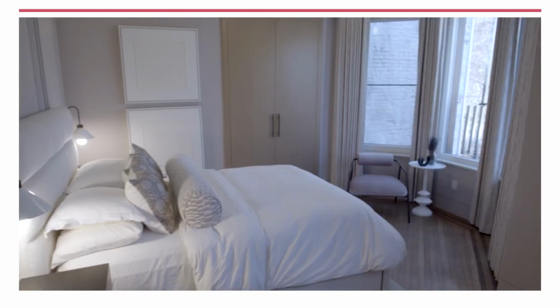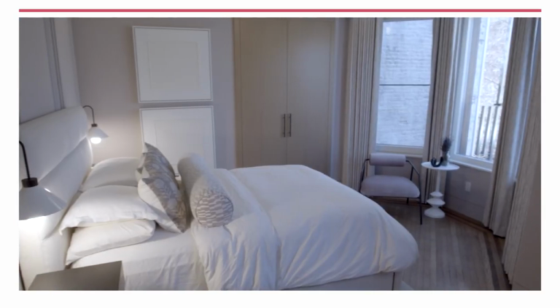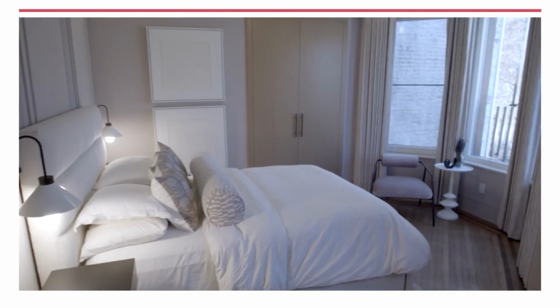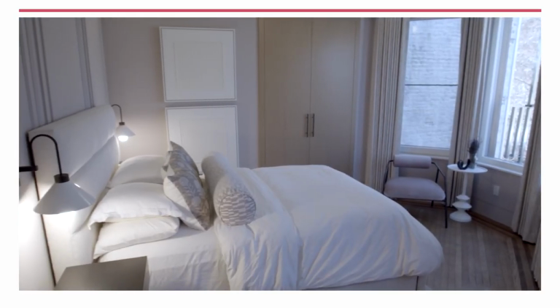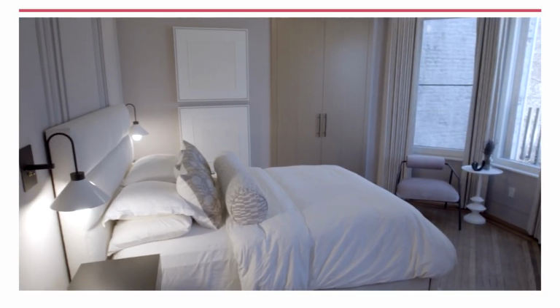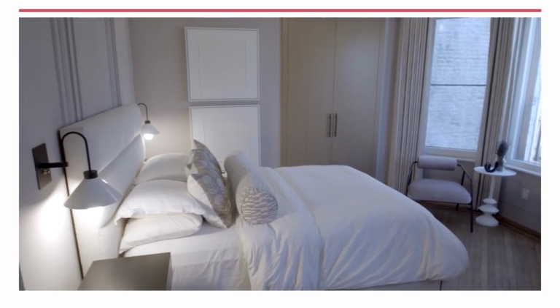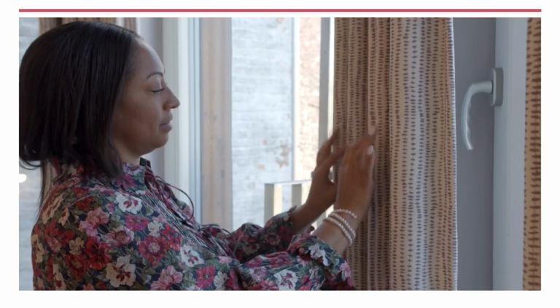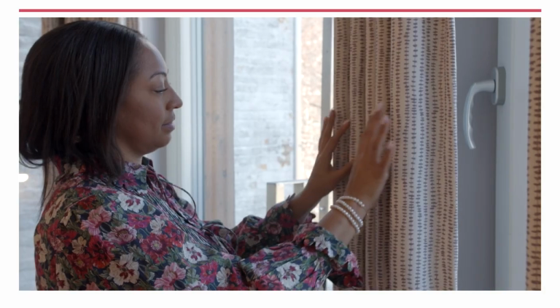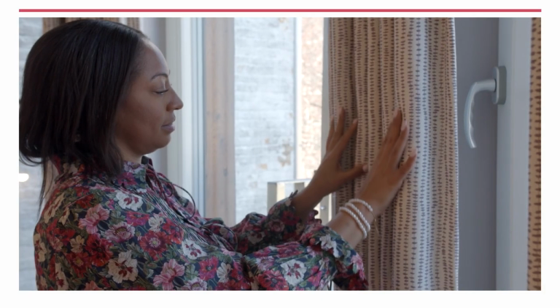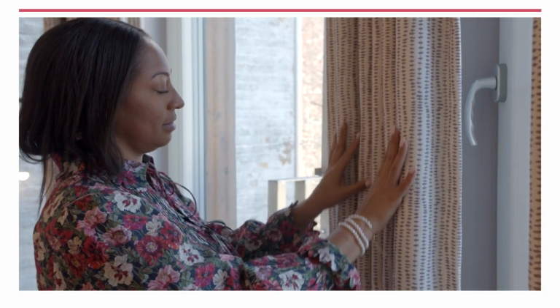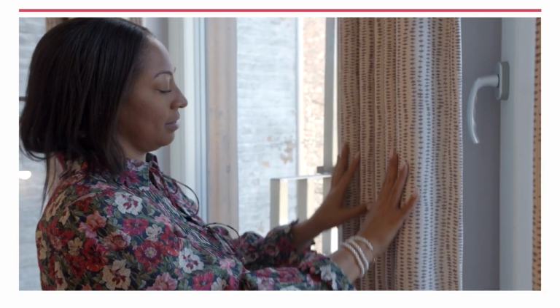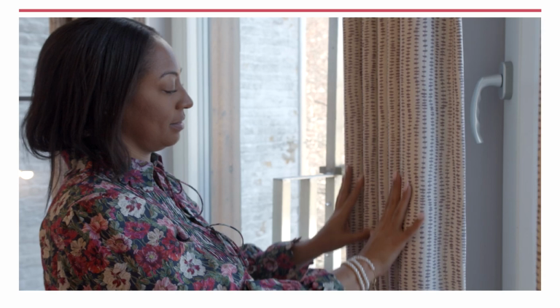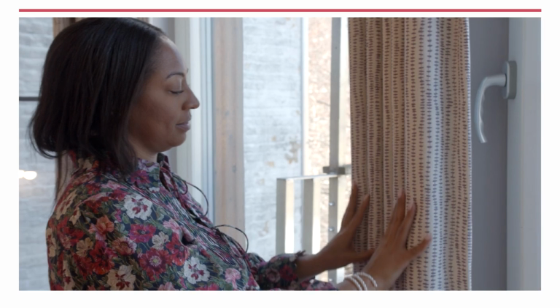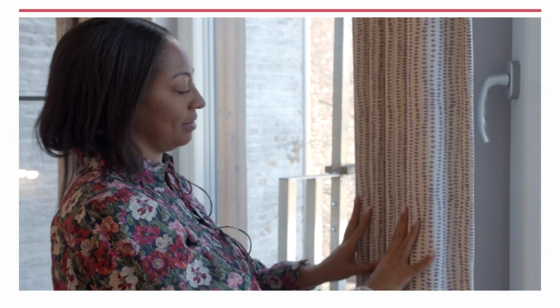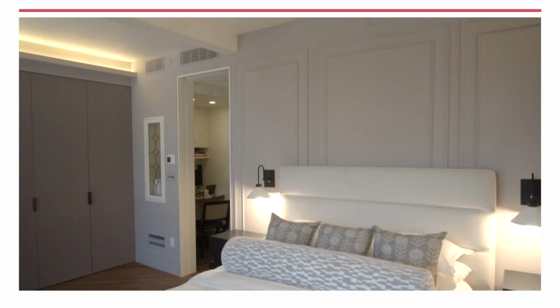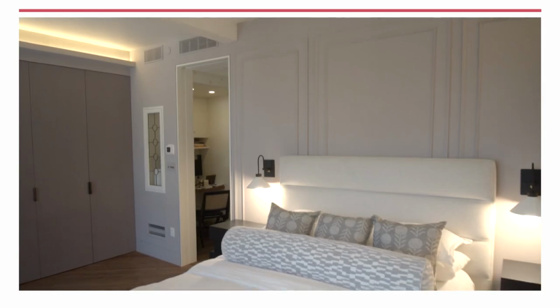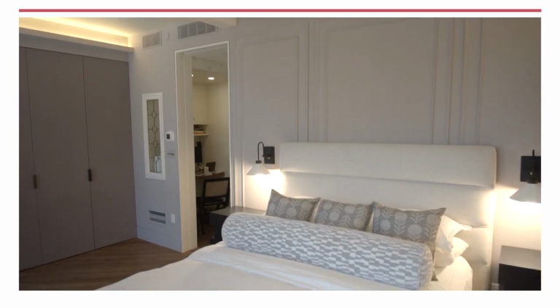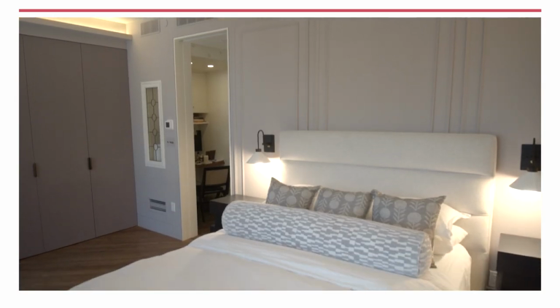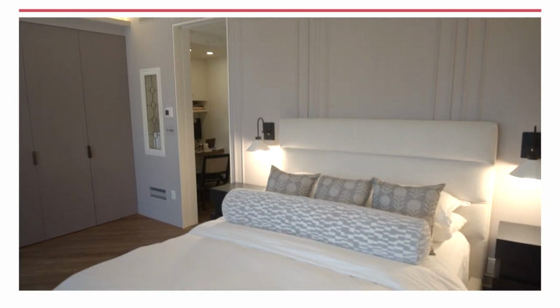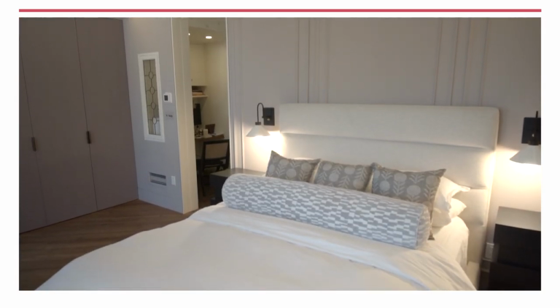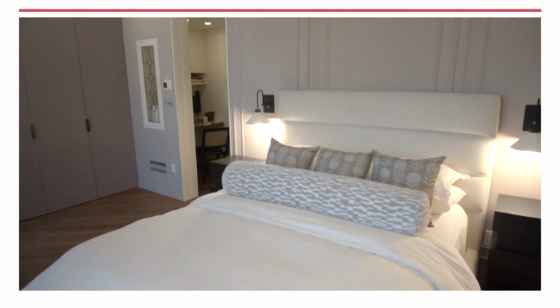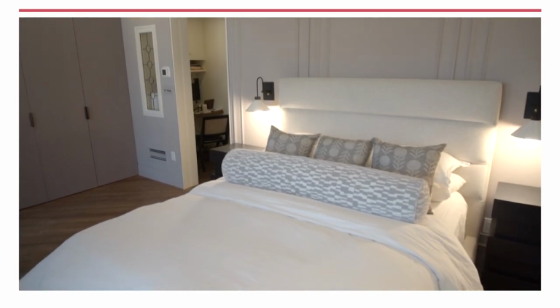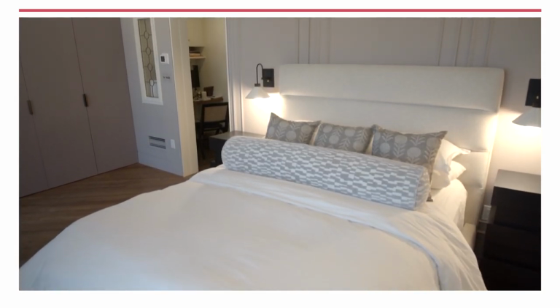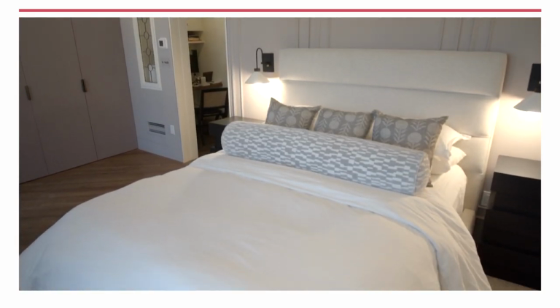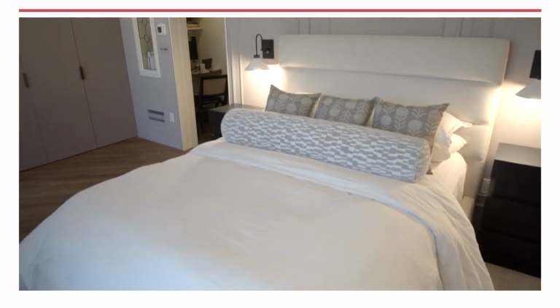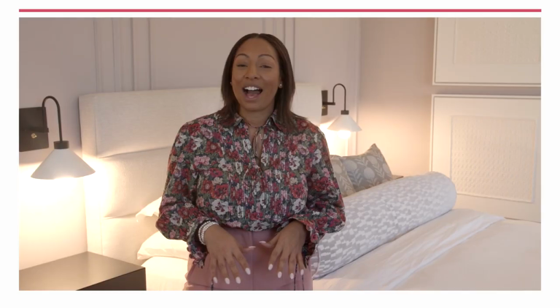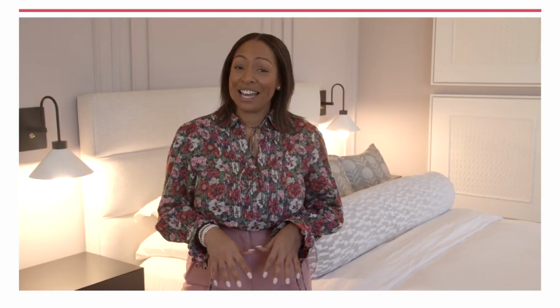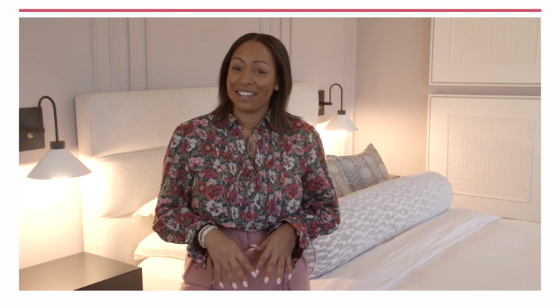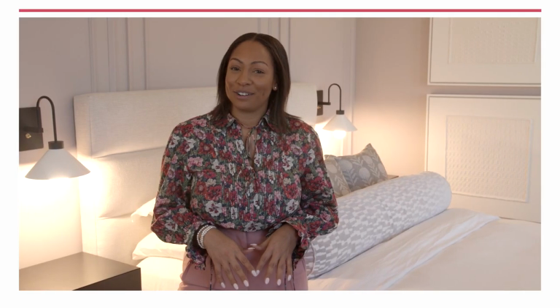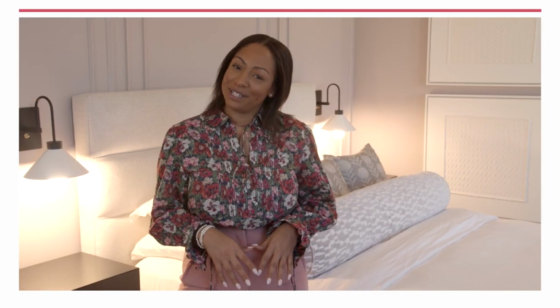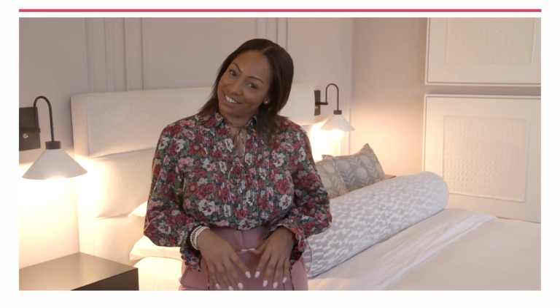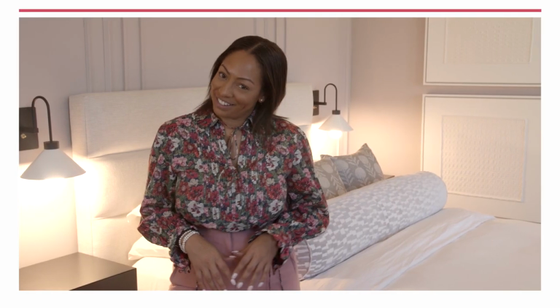Overall we wanted this room to feel like a warm hug at the end of a very long New York day. I think we succeeded.